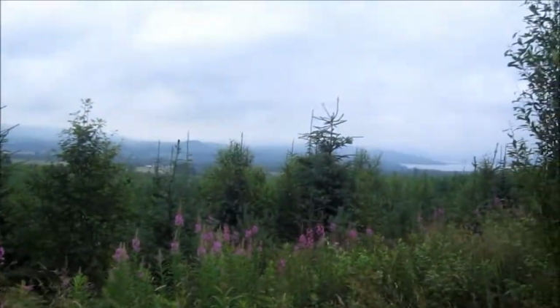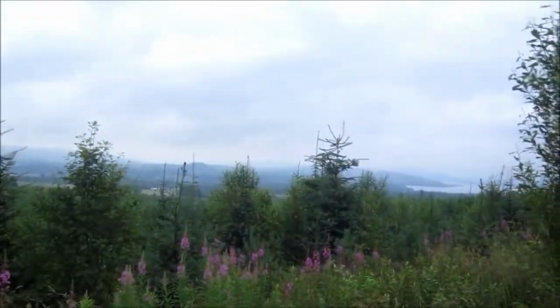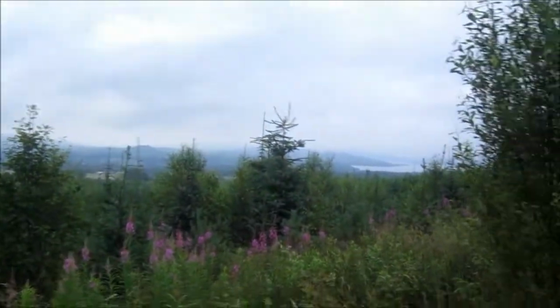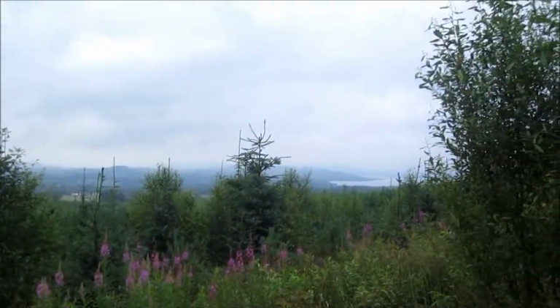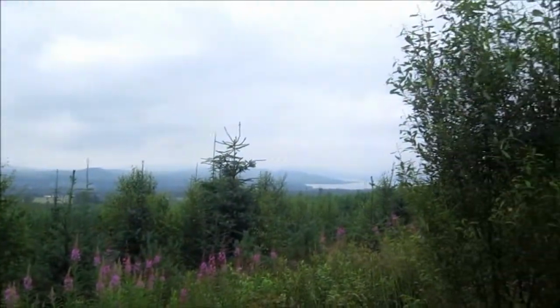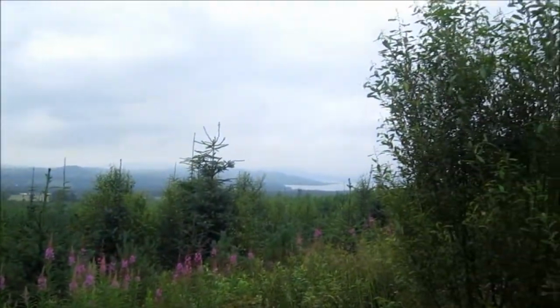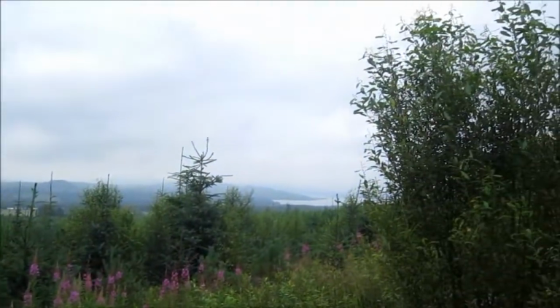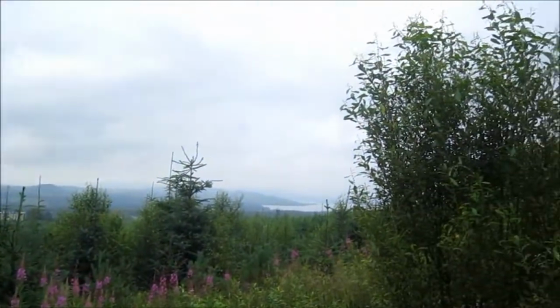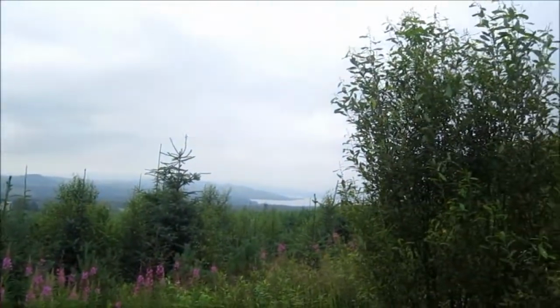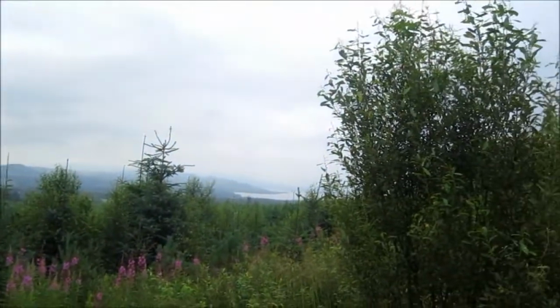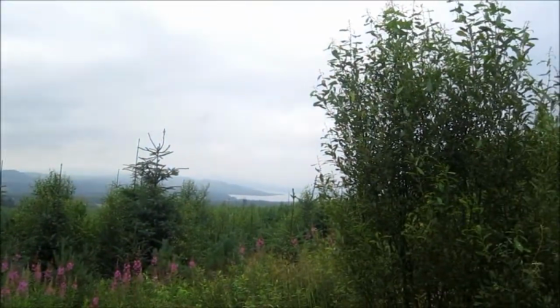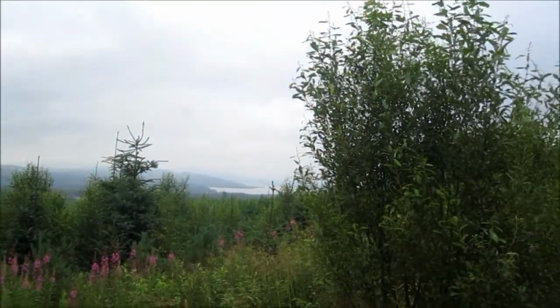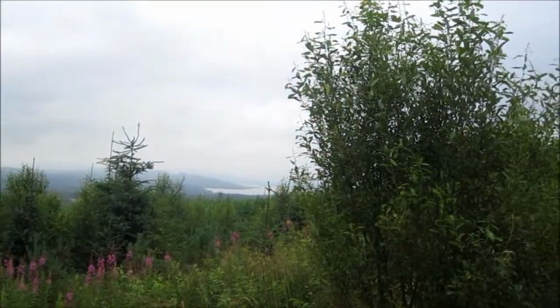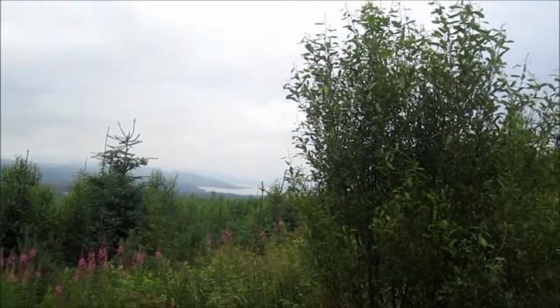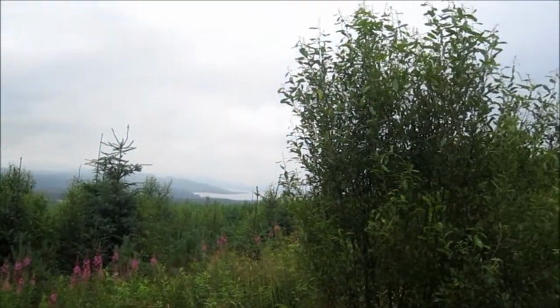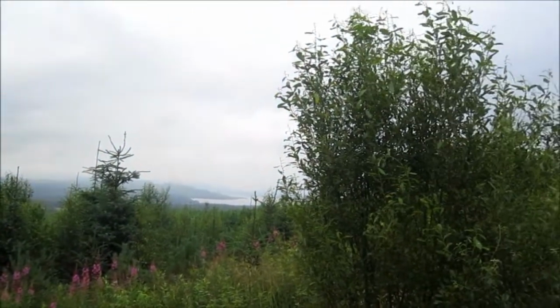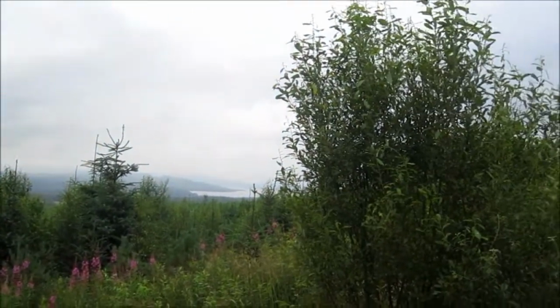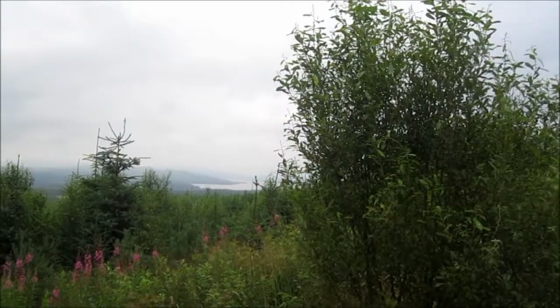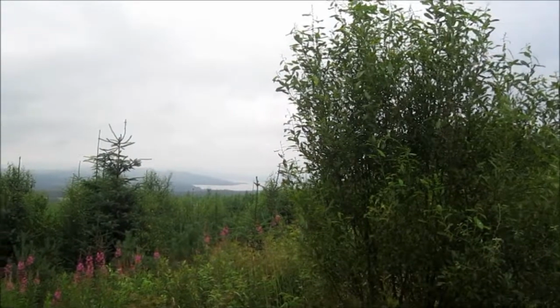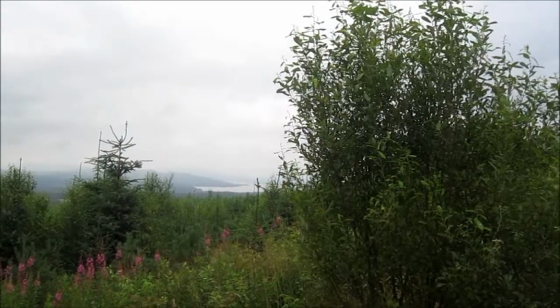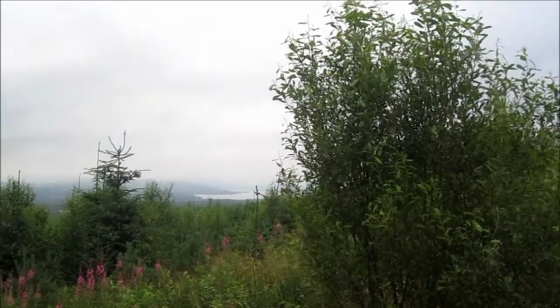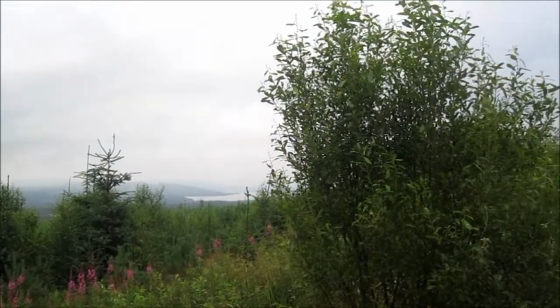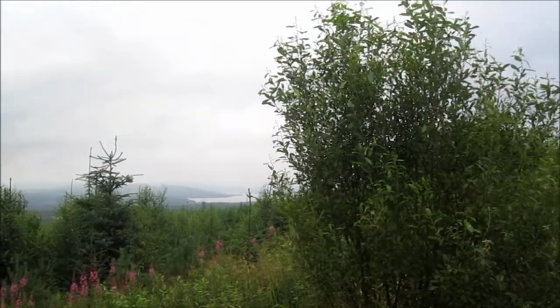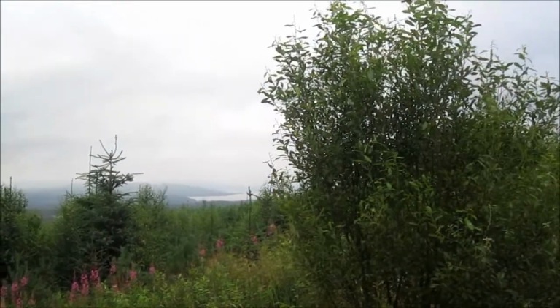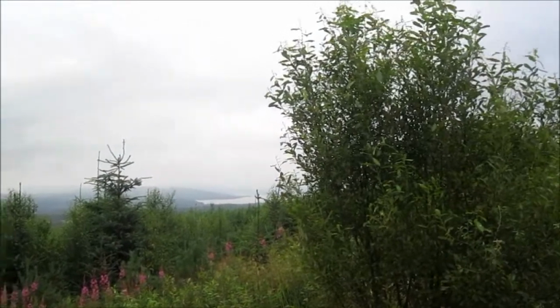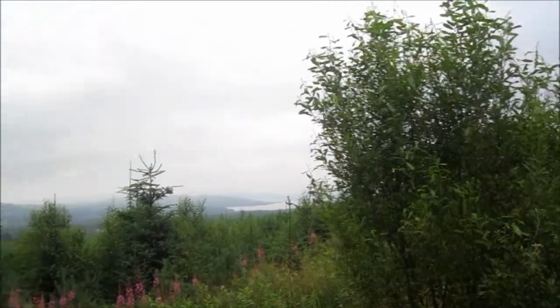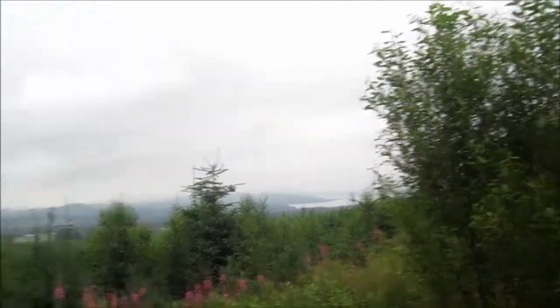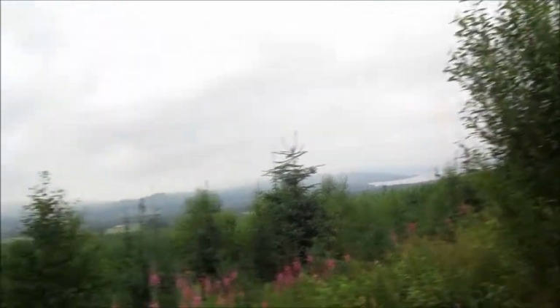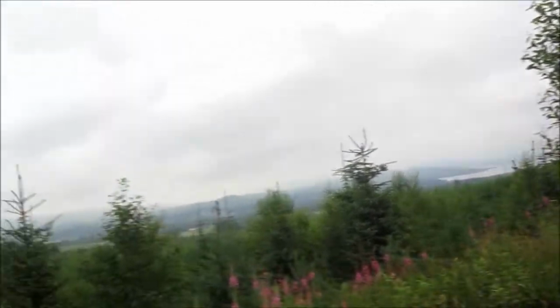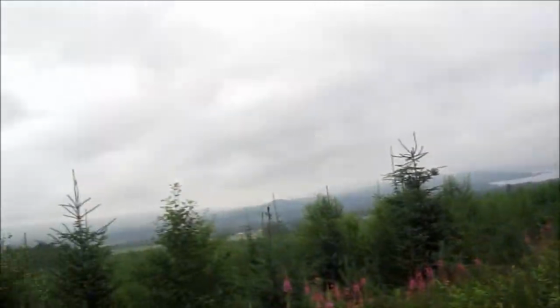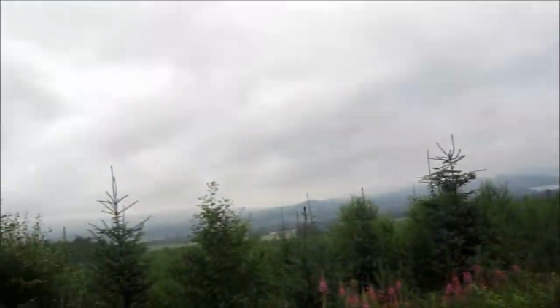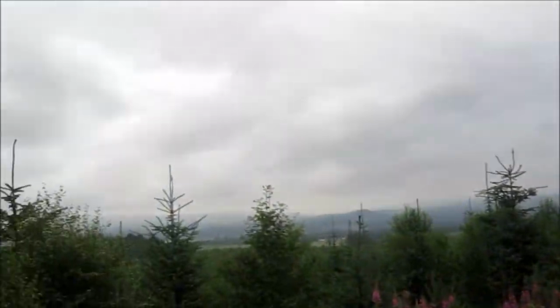This is the first view of Loch Lomond — it's a bit misty but stunning.